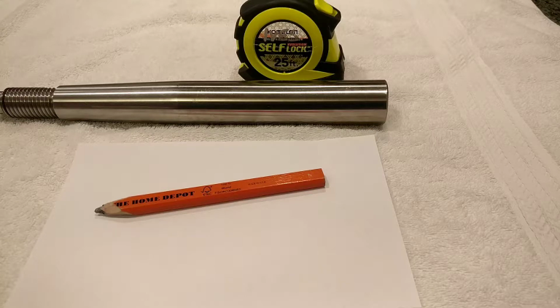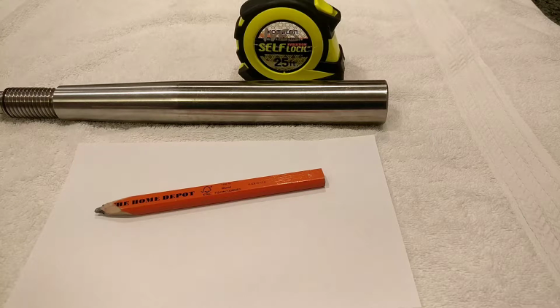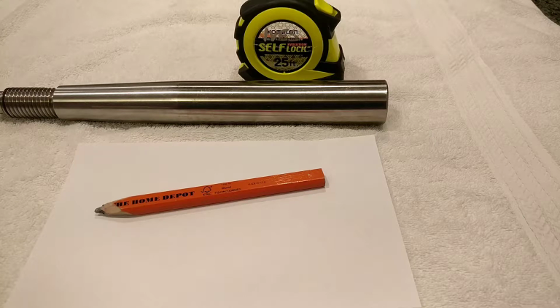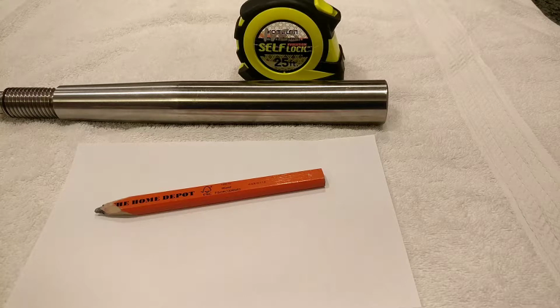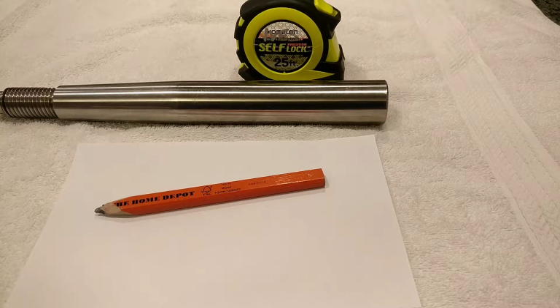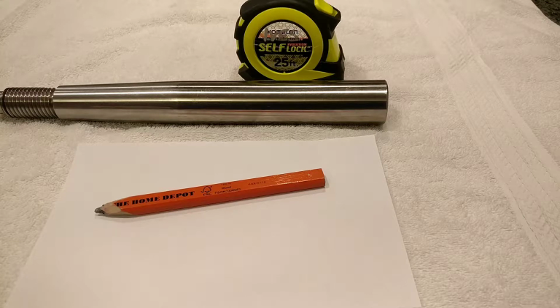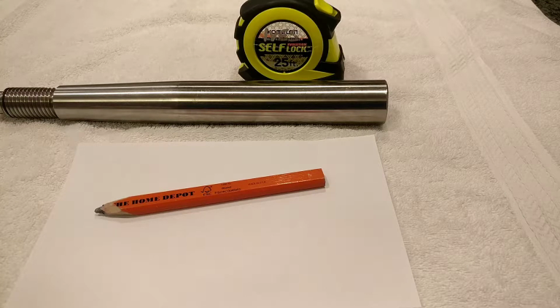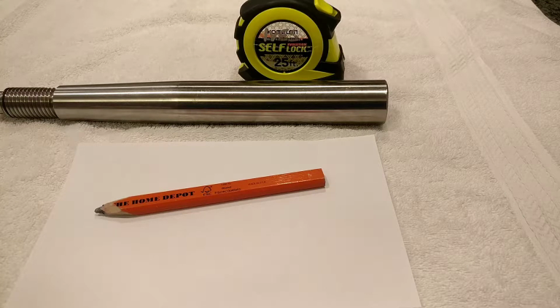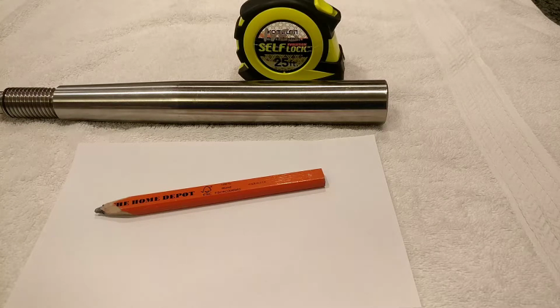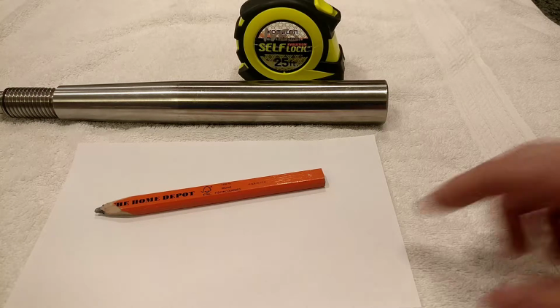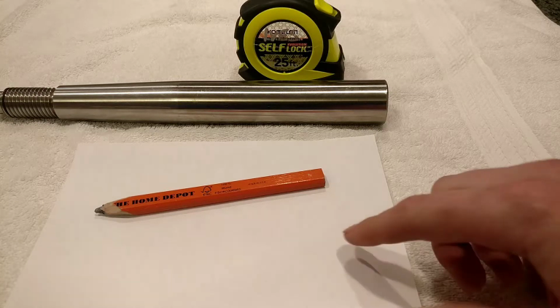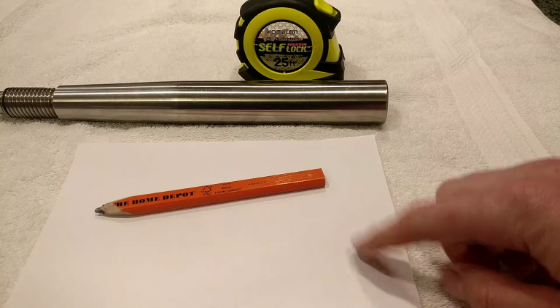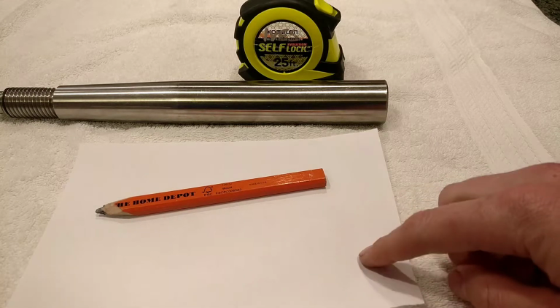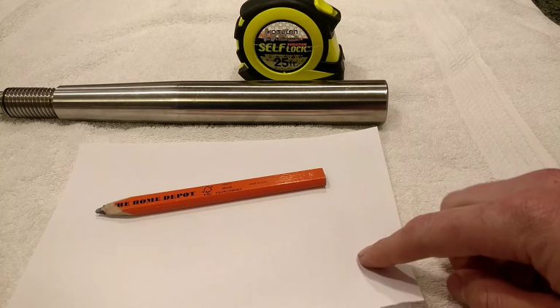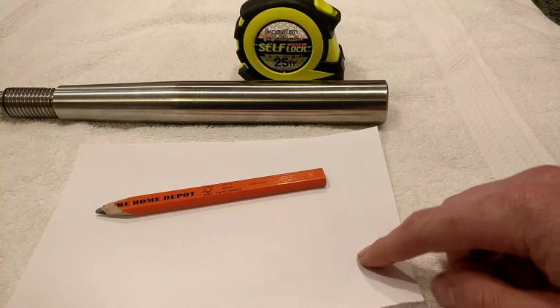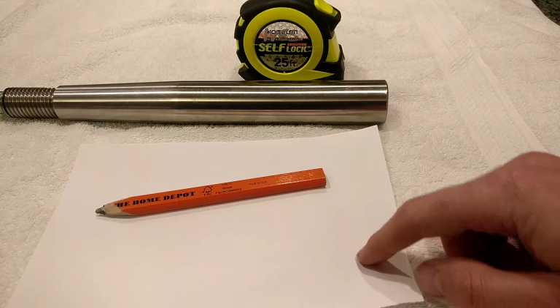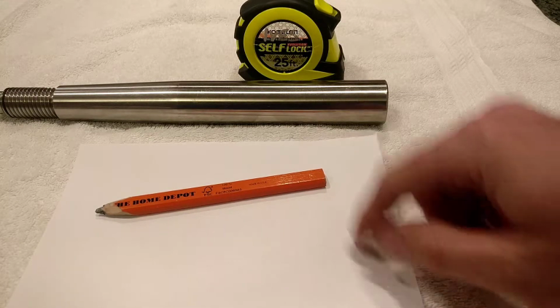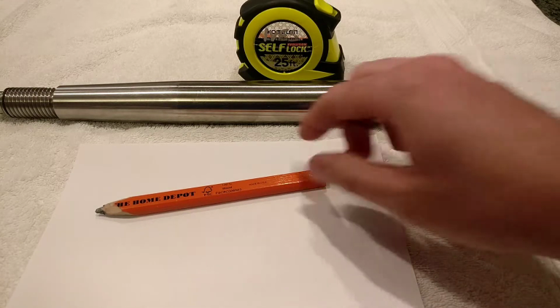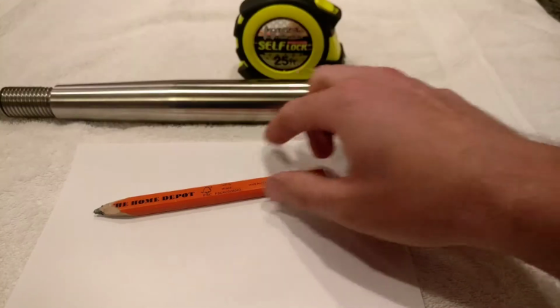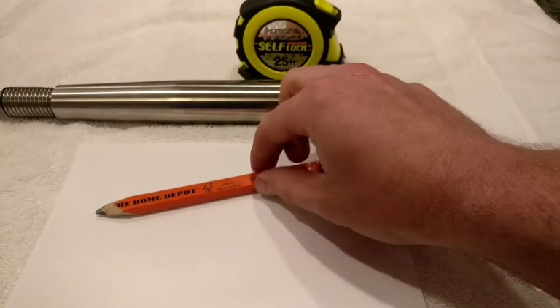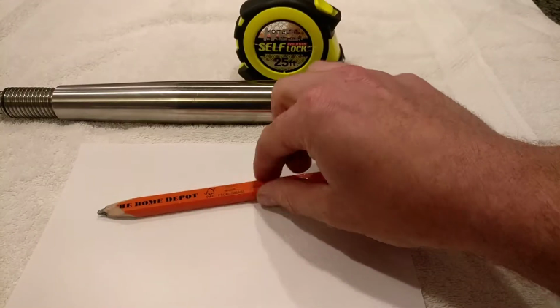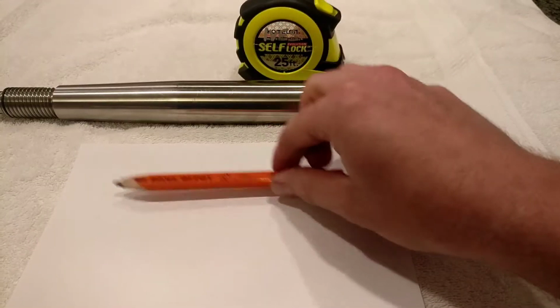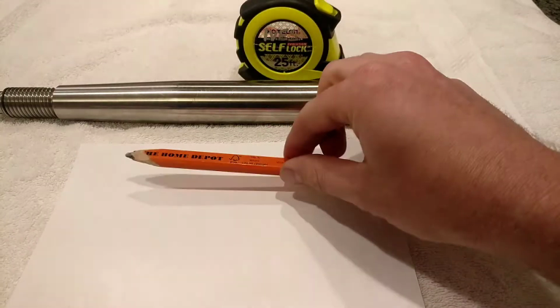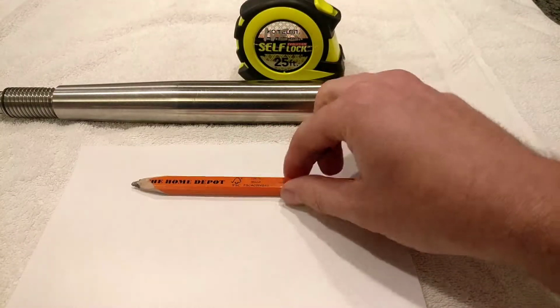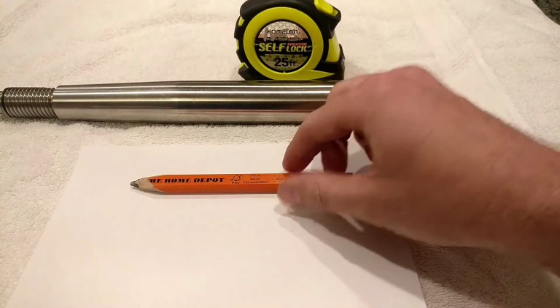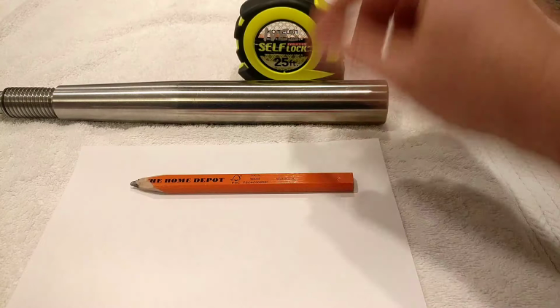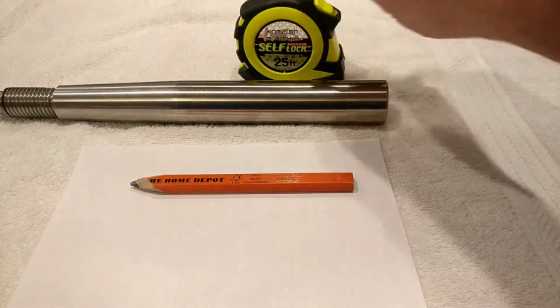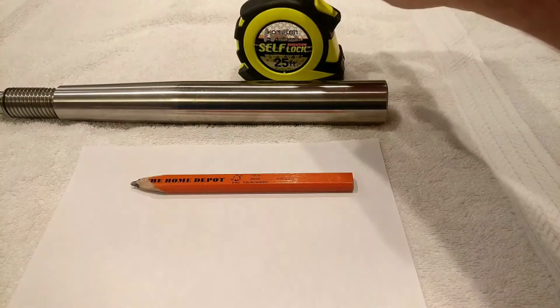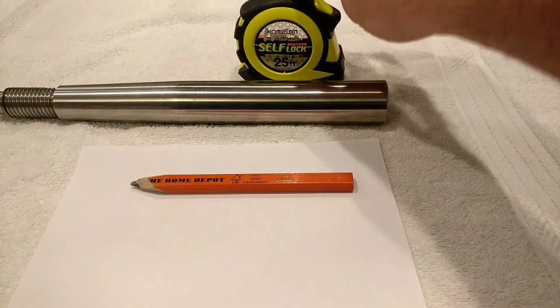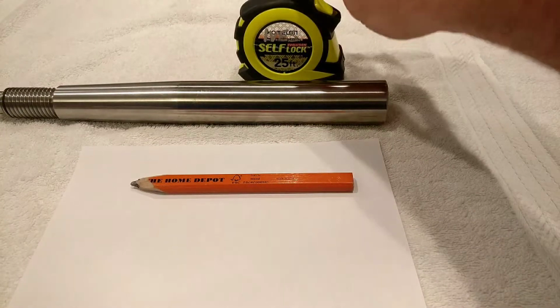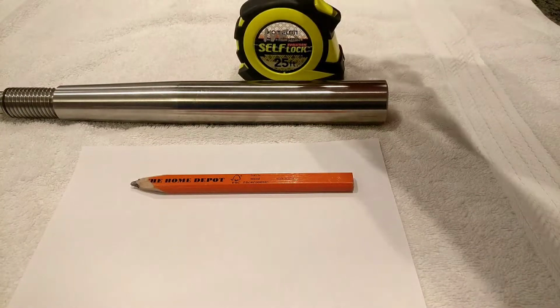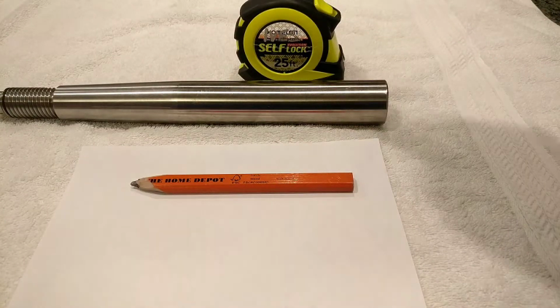What you'll need is a piece of paper, a pen or a pencil, and a tape measure.